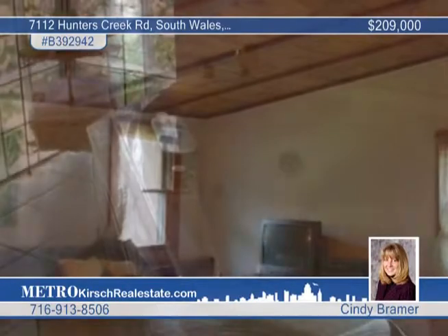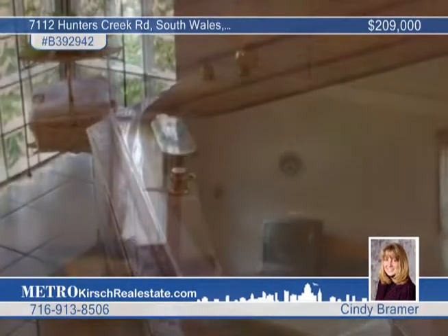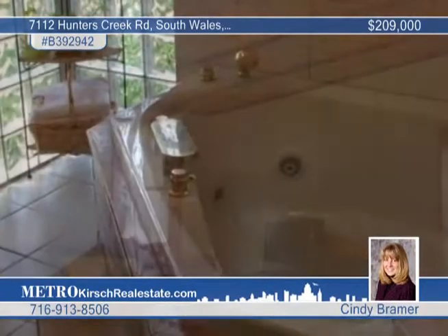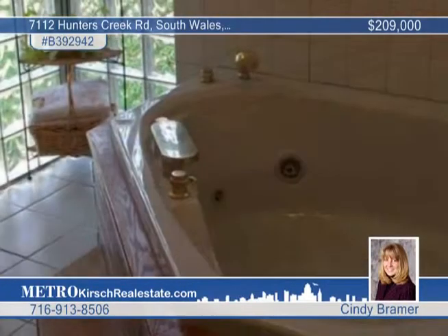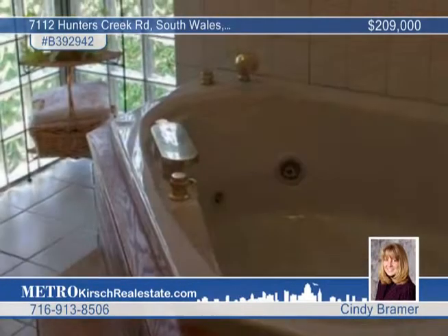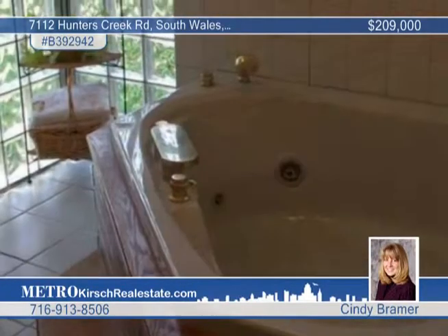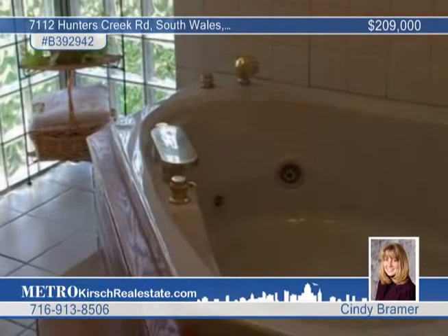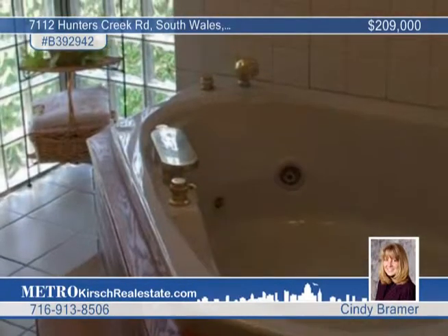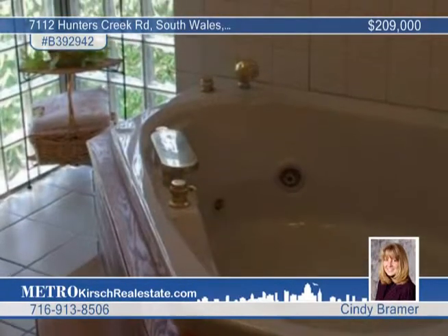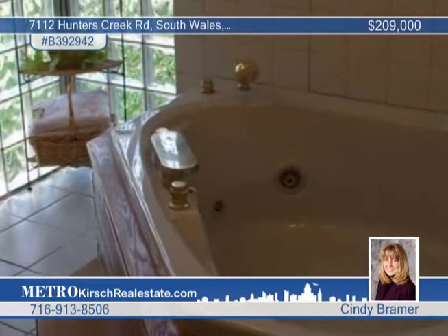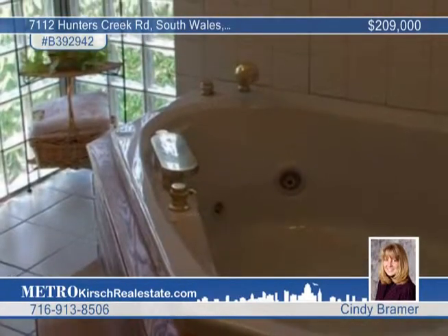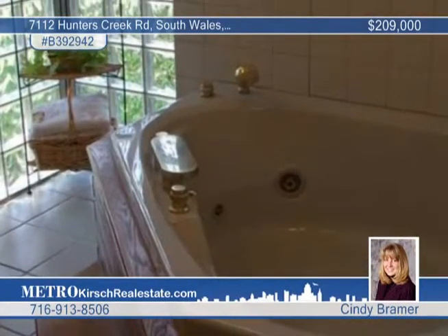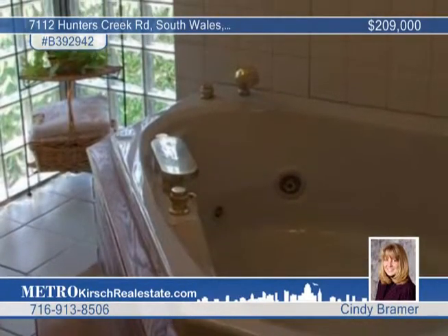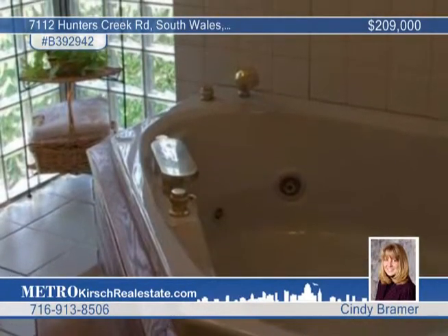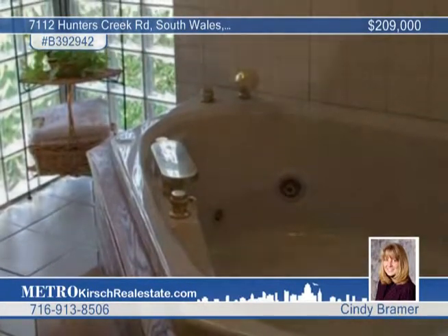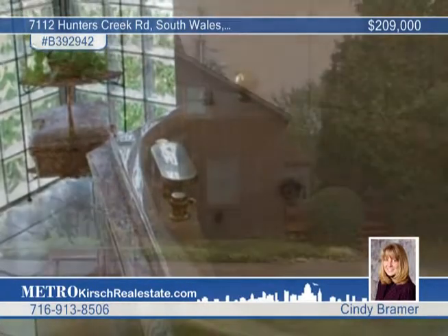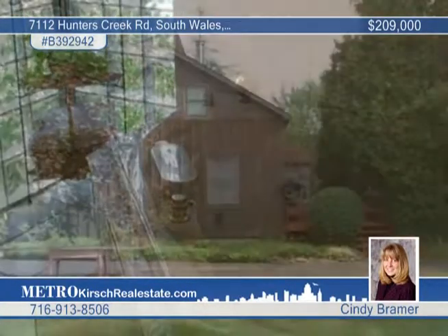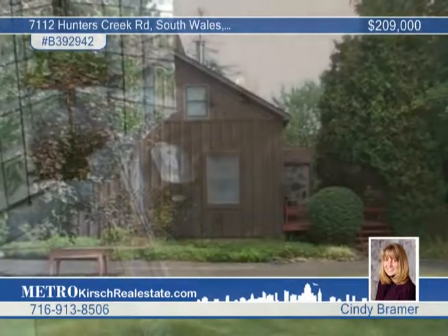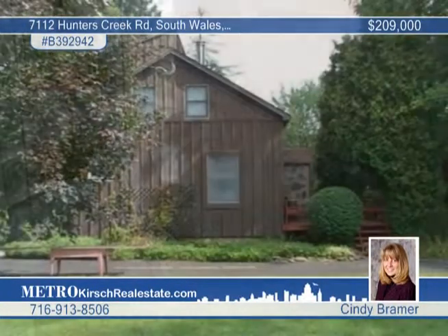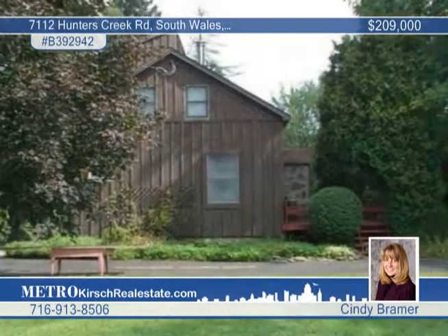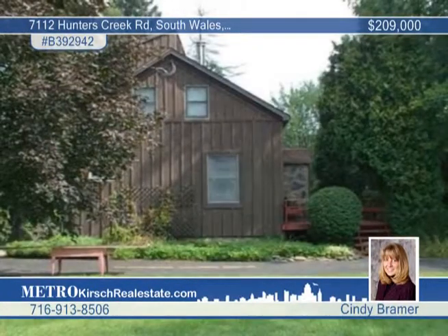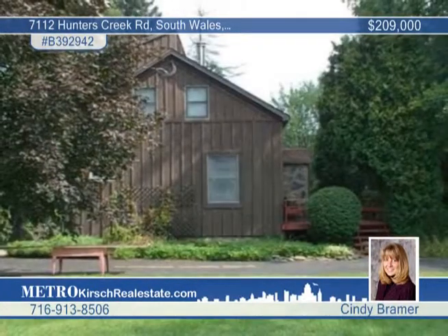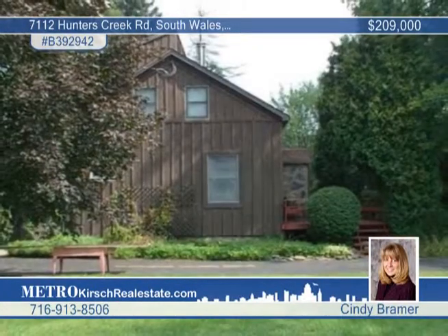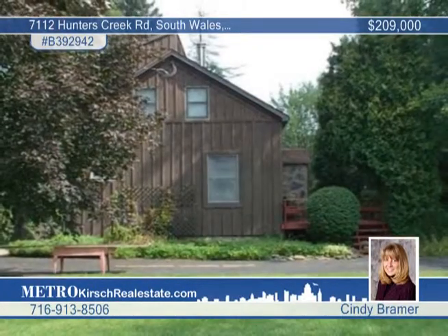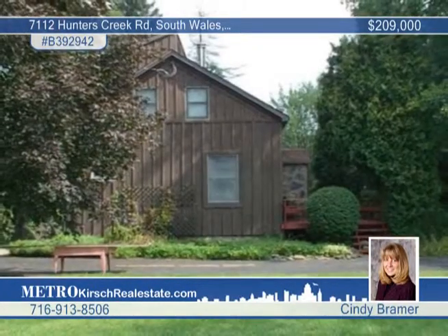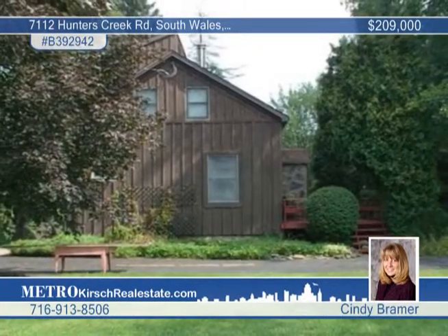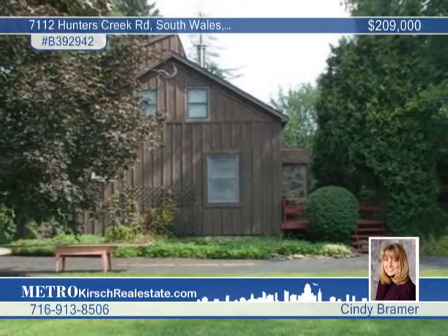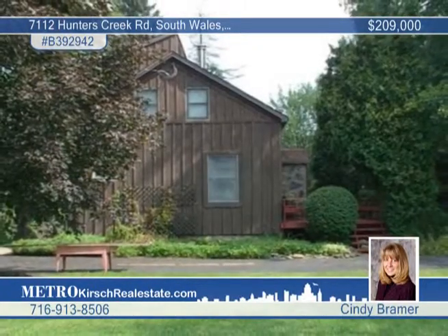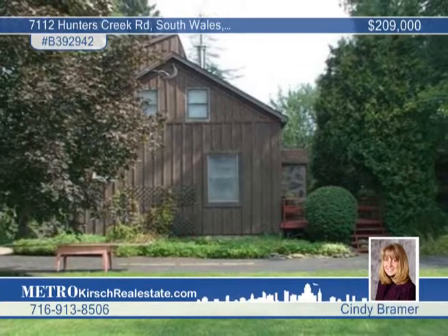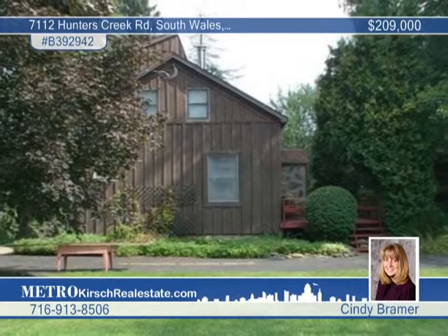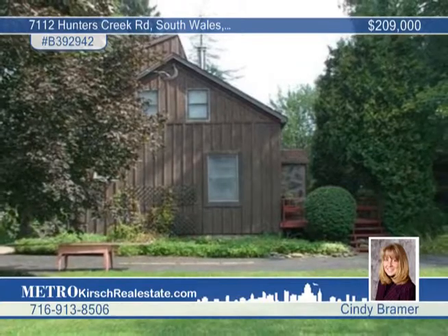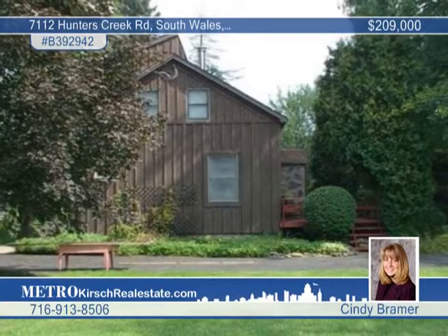There are many updates to view in person with Cindy Bramer. This listing was brought to you by Metro Kirsch.